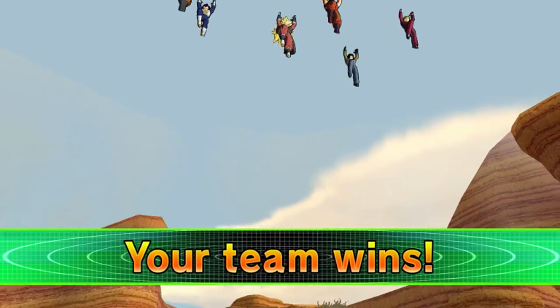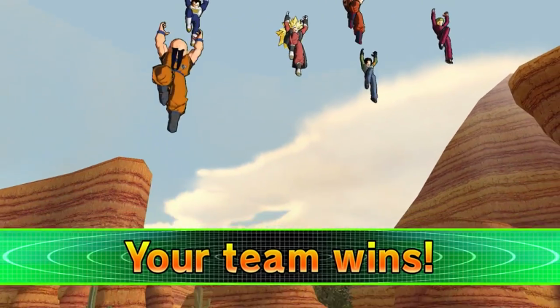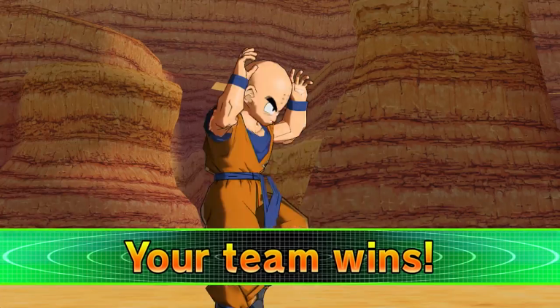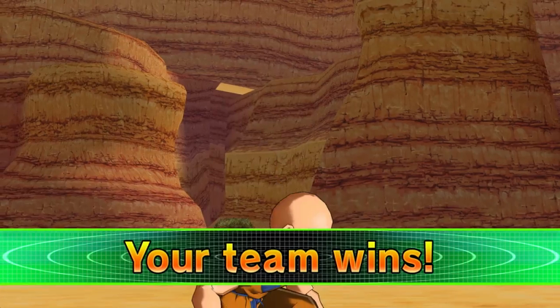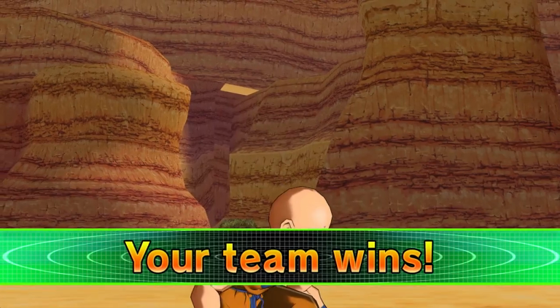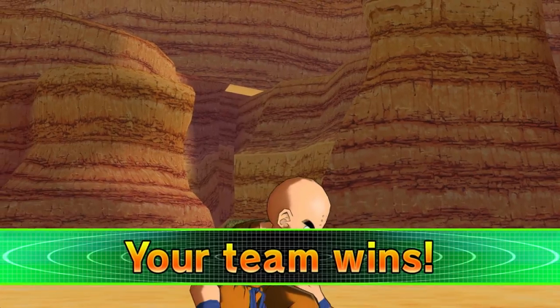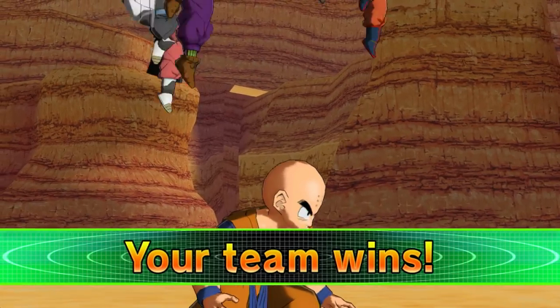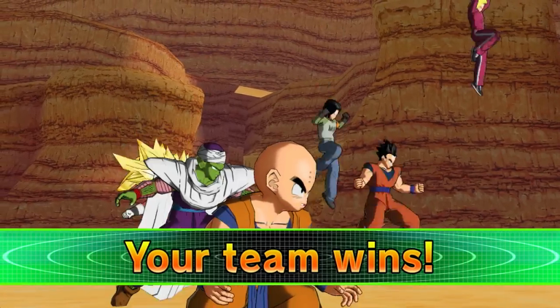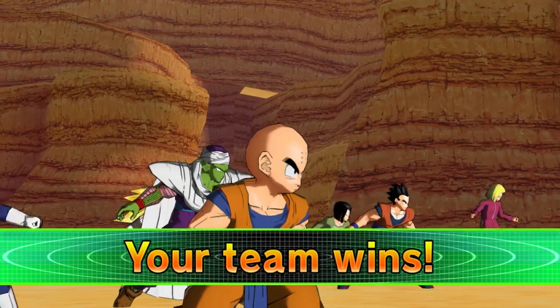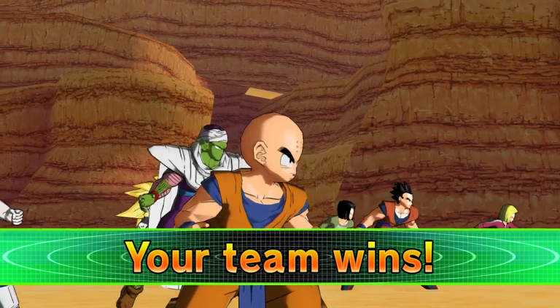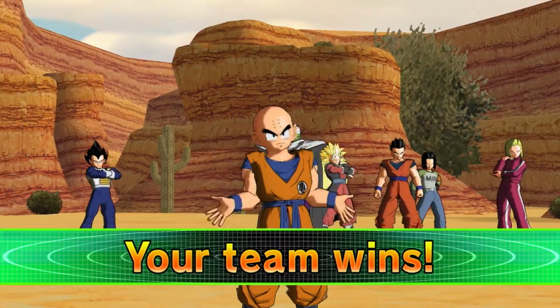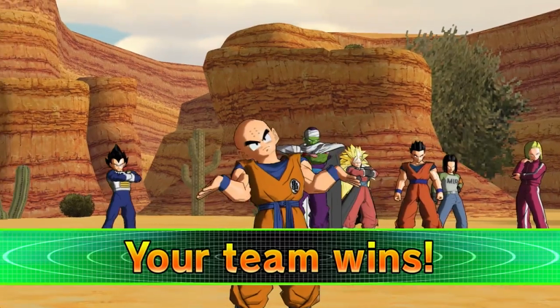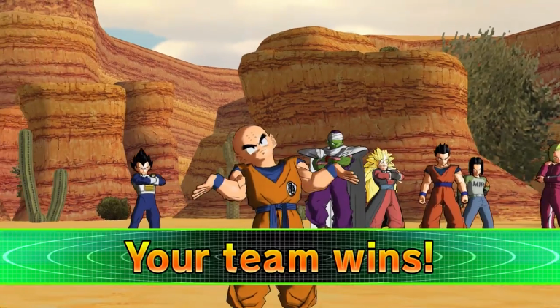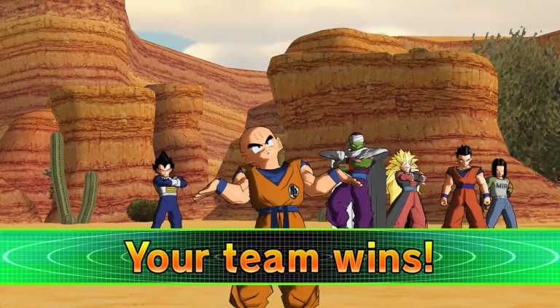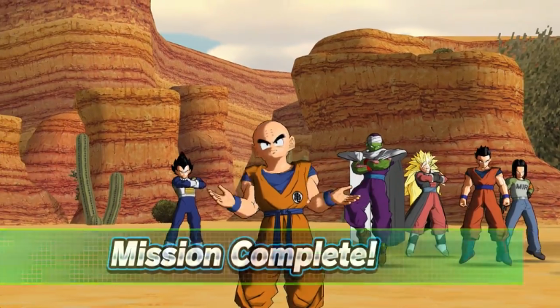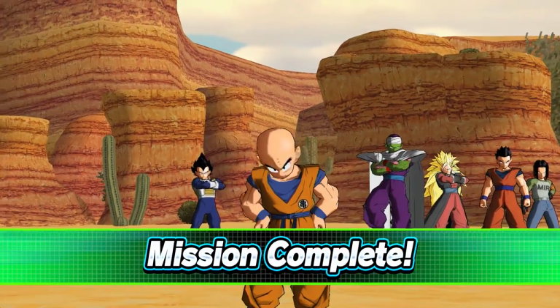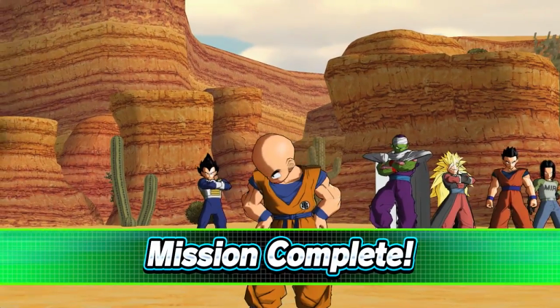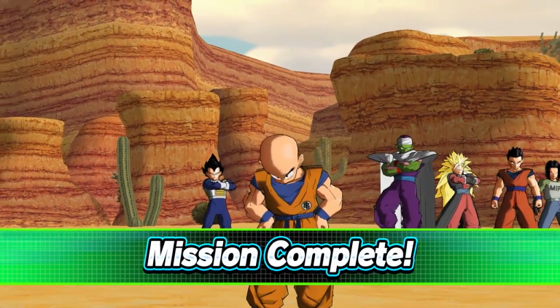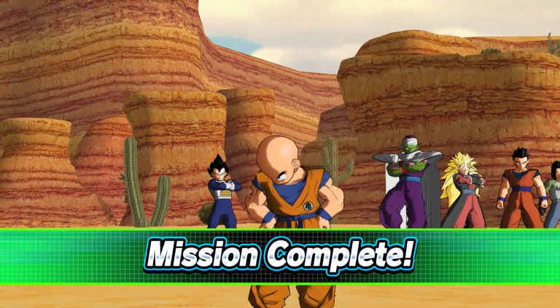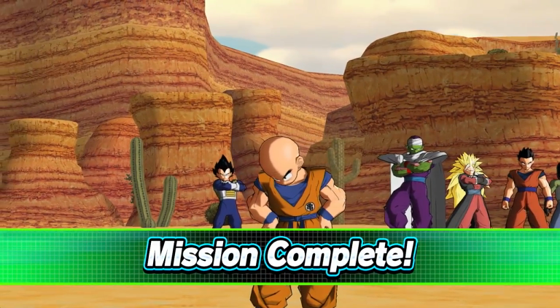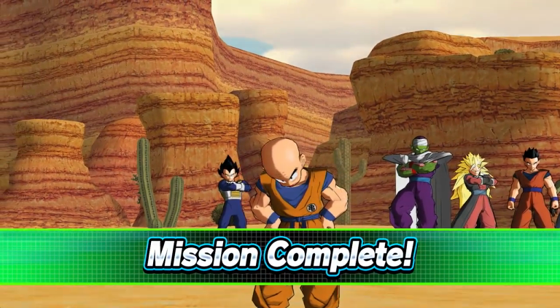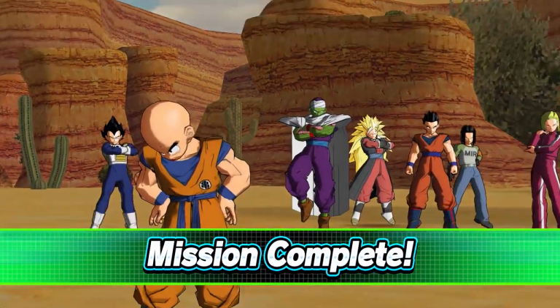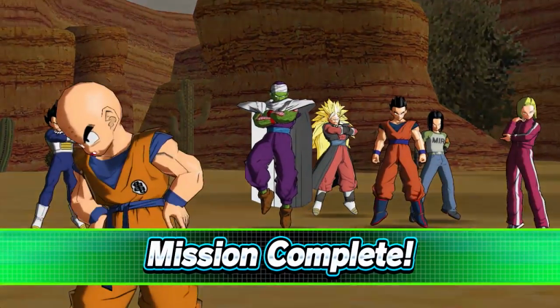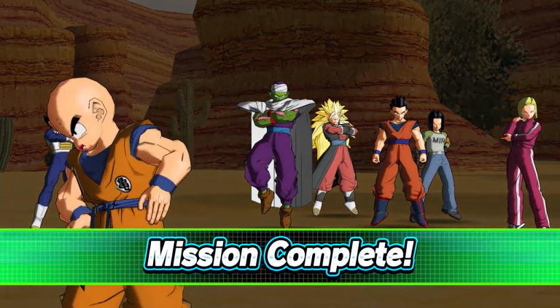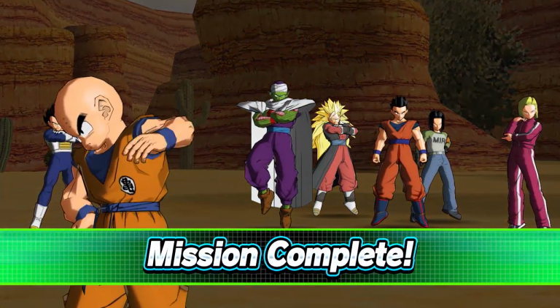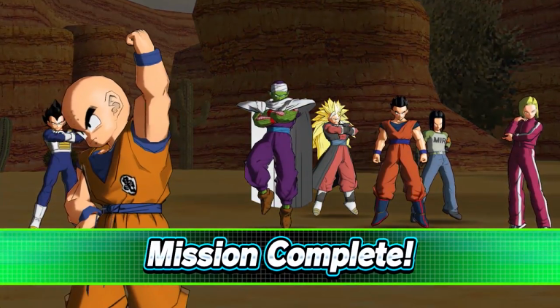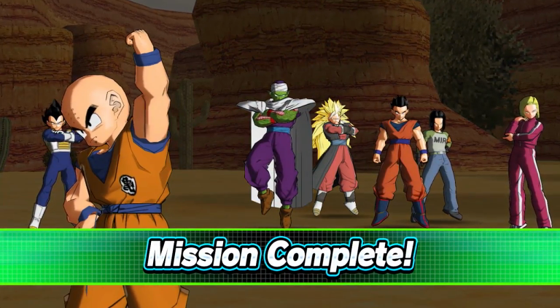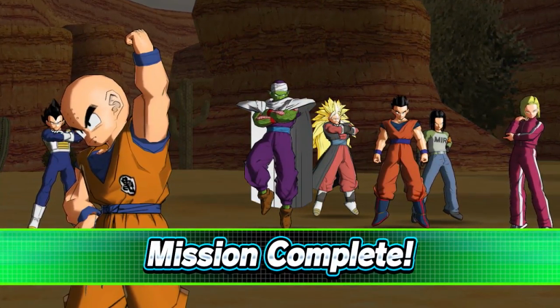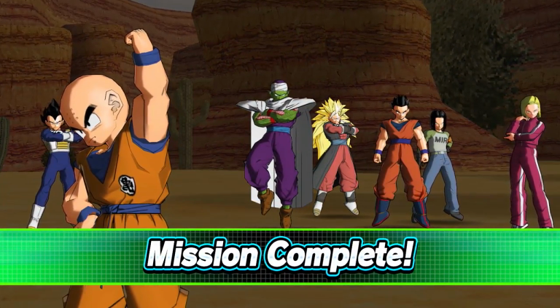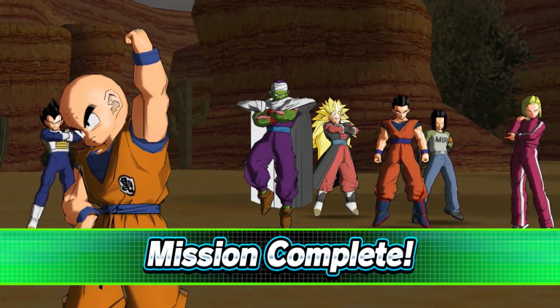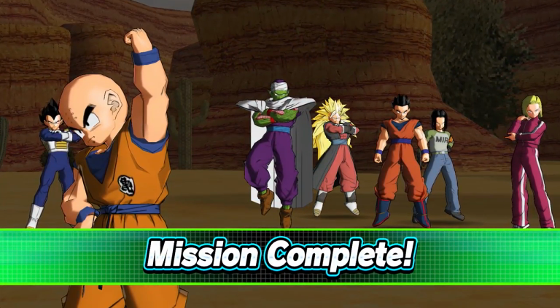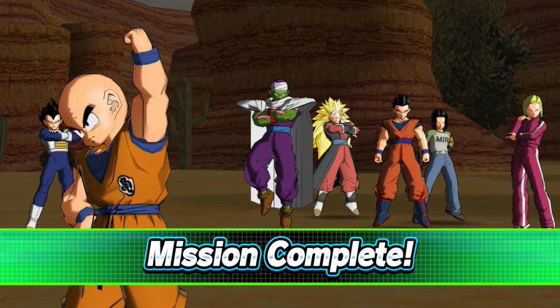Super Dragon Ball Heroes World Mission releases on April 5th for Nintendo Switch and PC. Pre-order the game now.